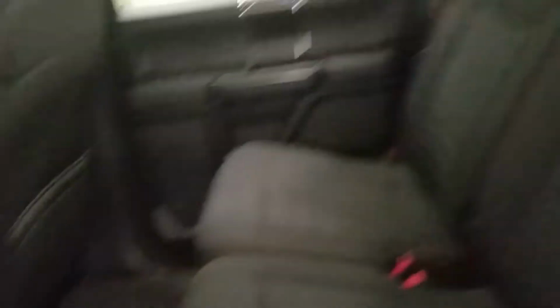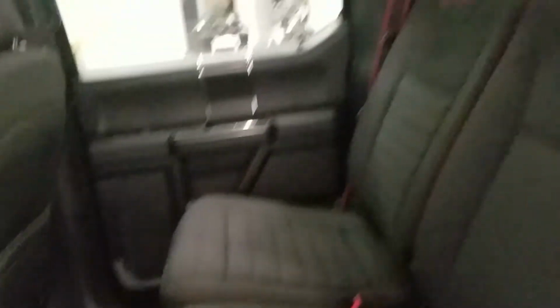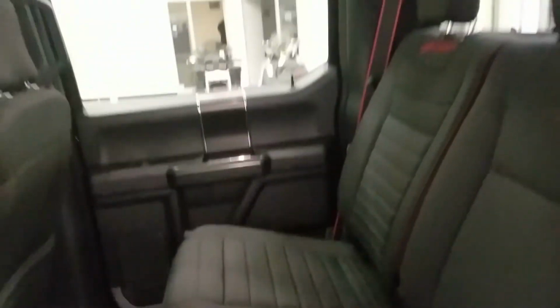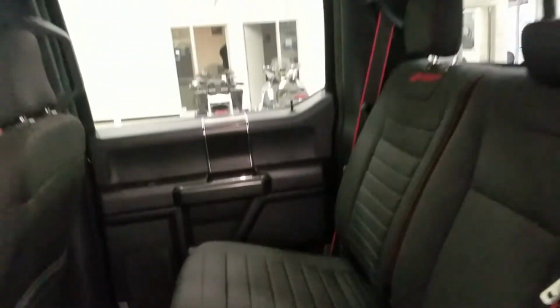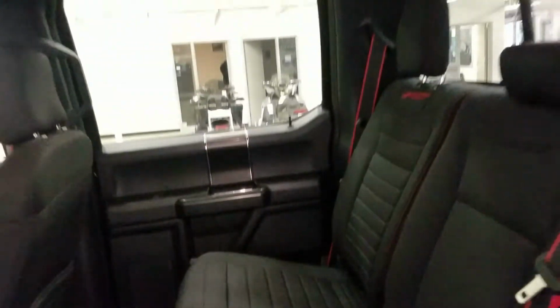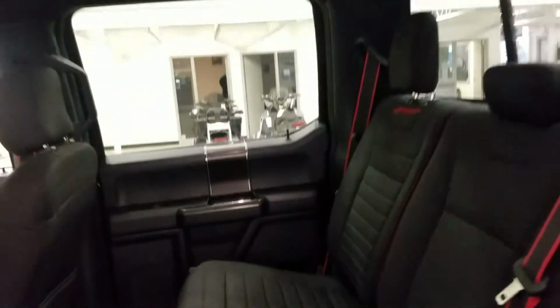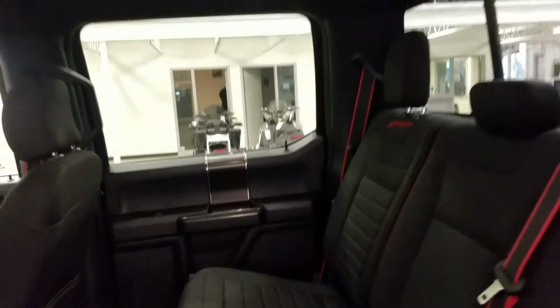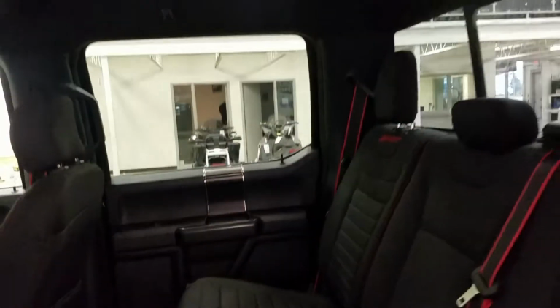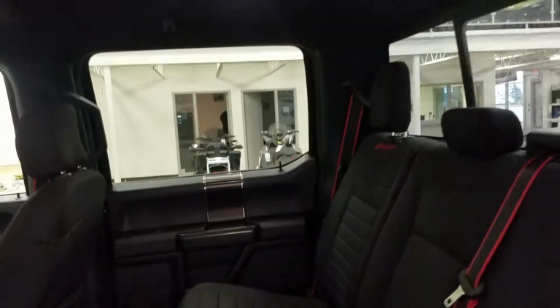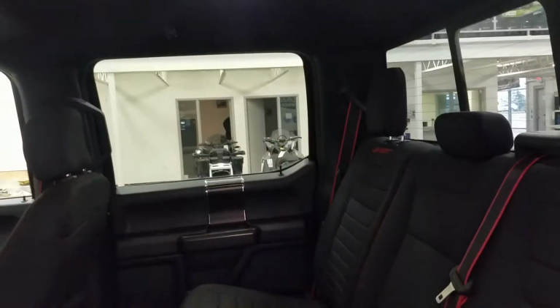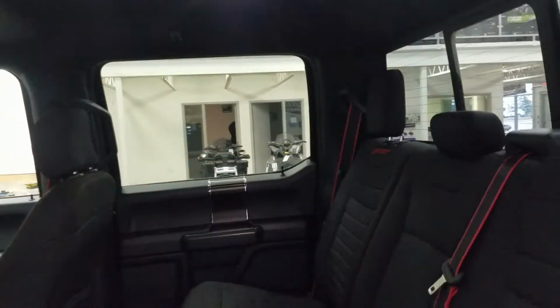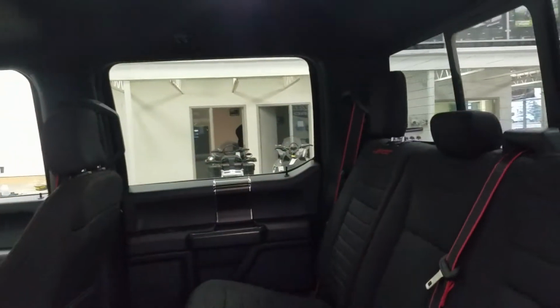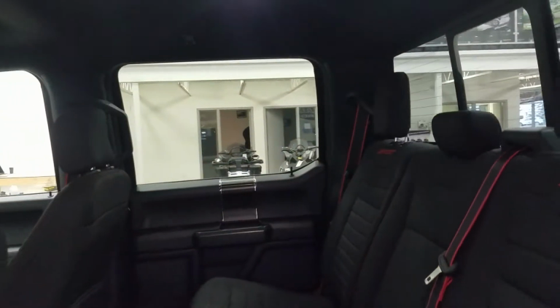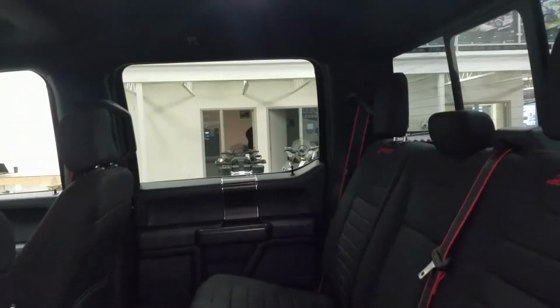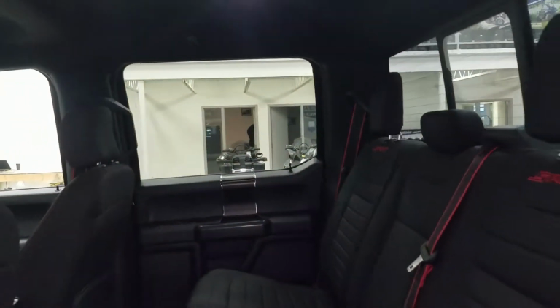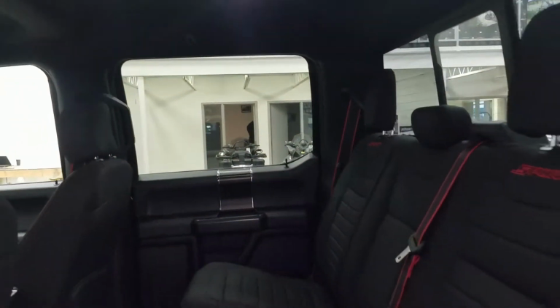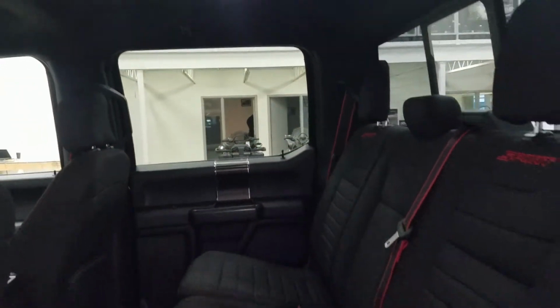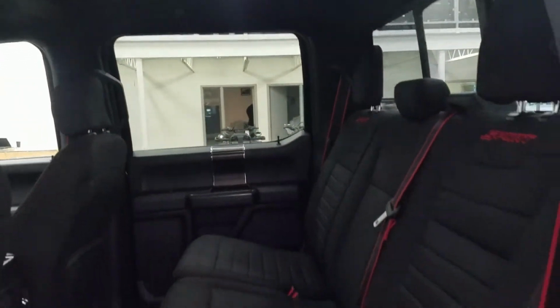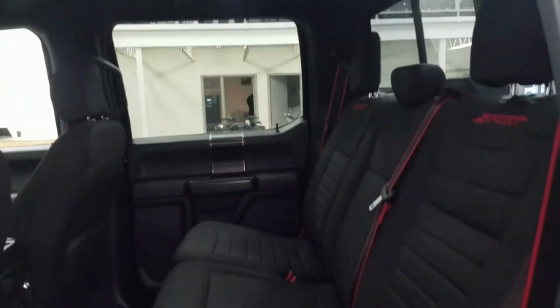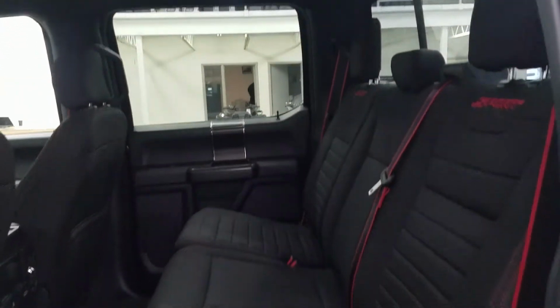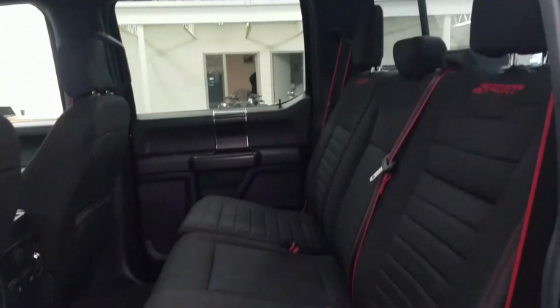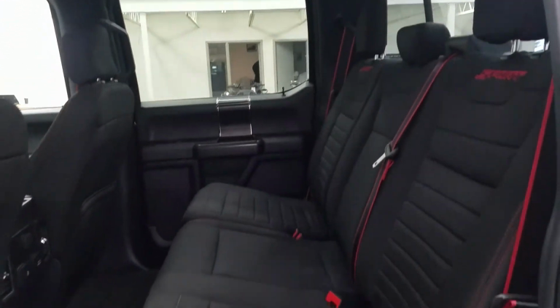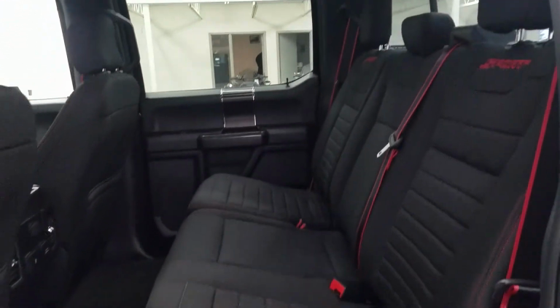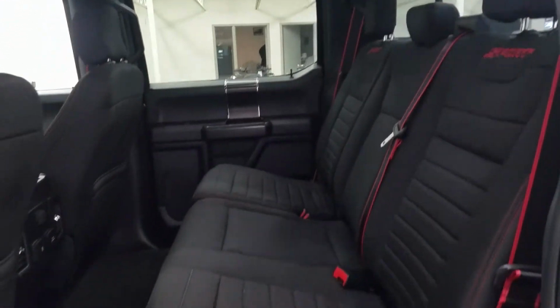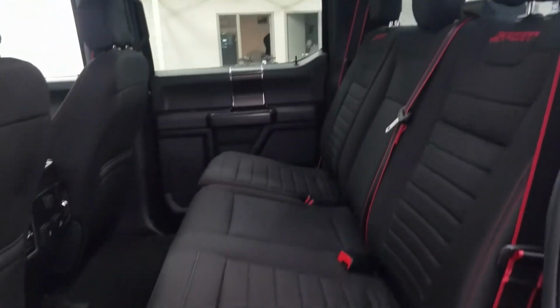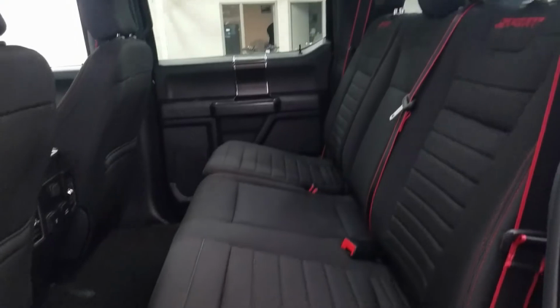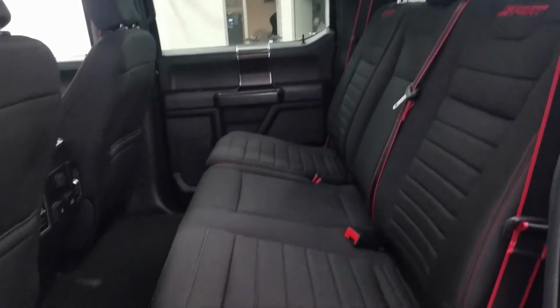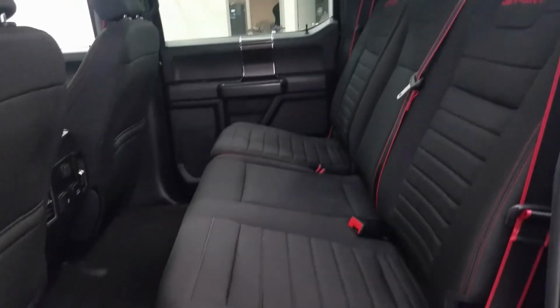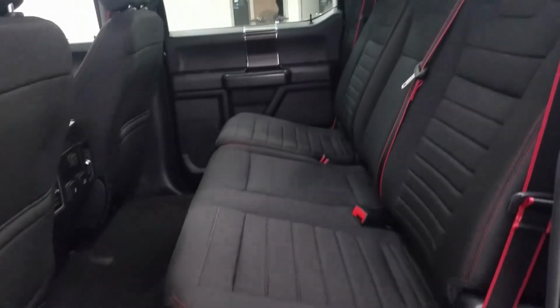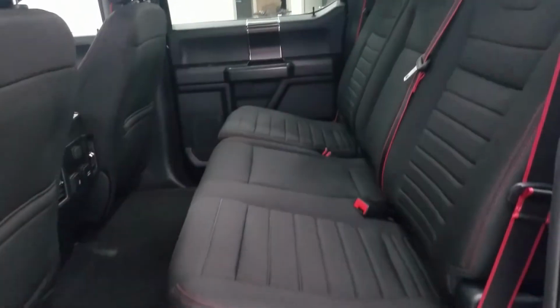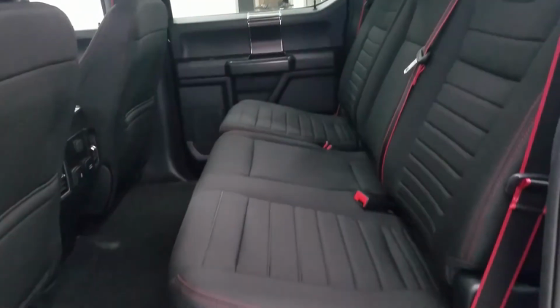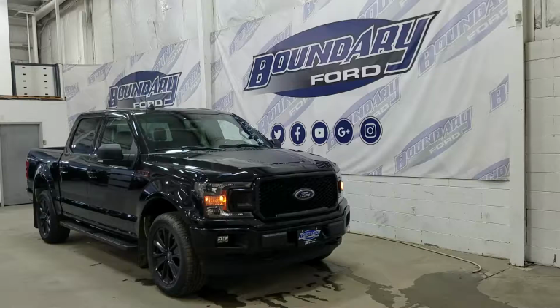Our 60/40 bench seat leaves tons of headspace and loads of legroom for three passengers to enjoy.